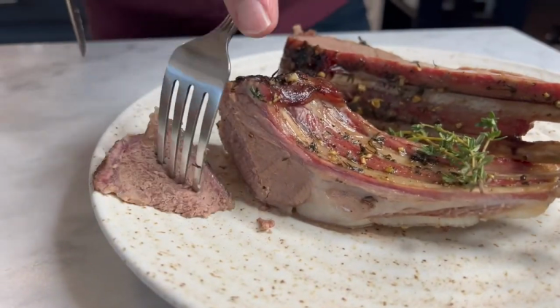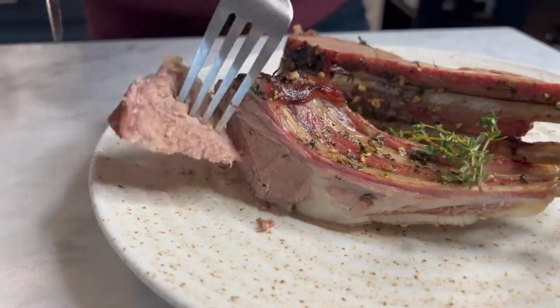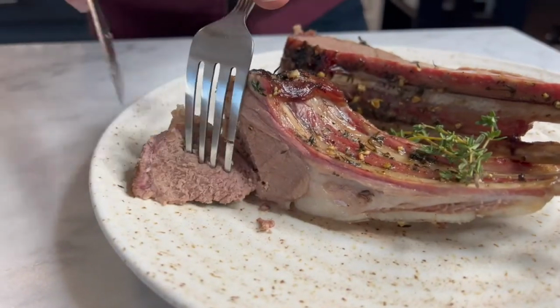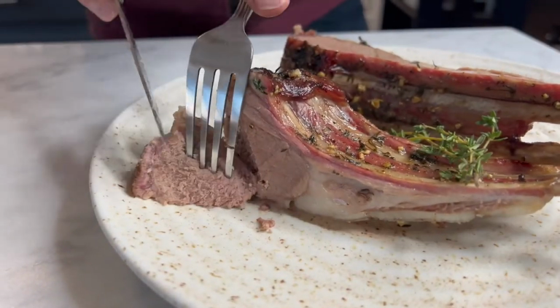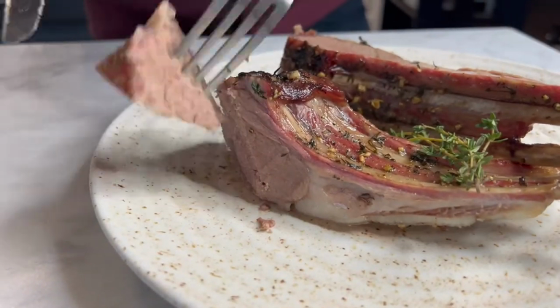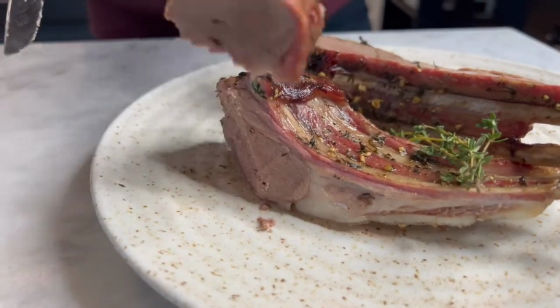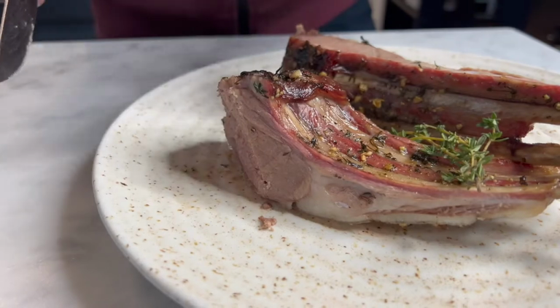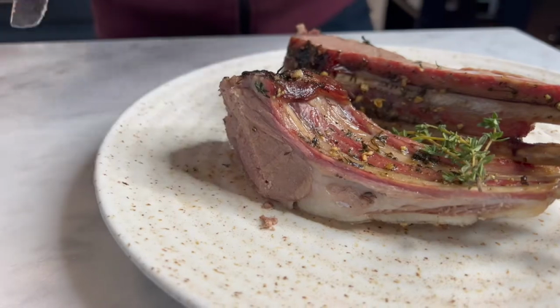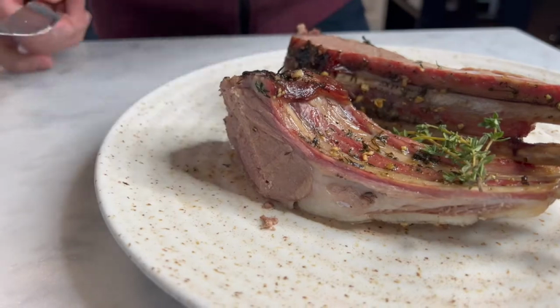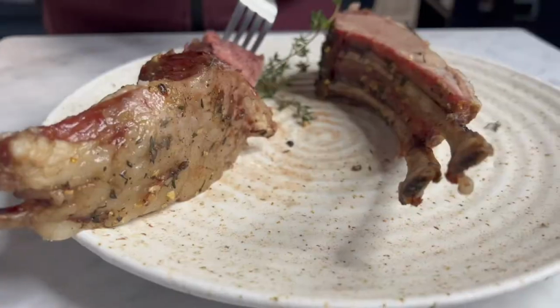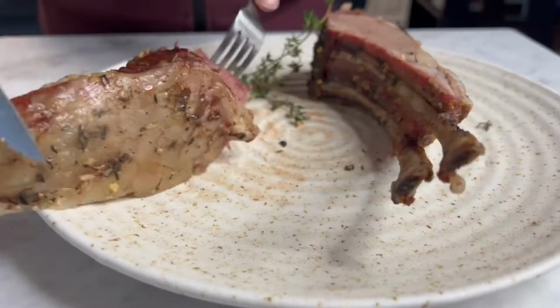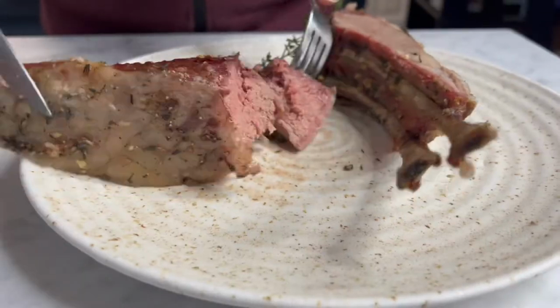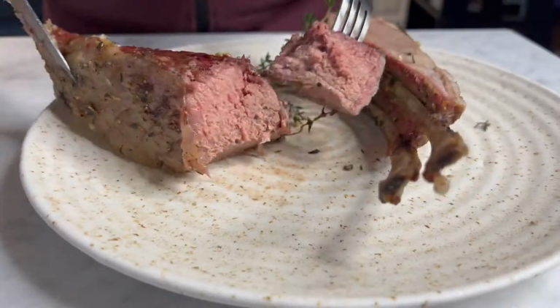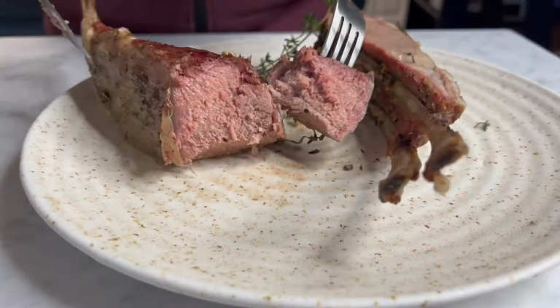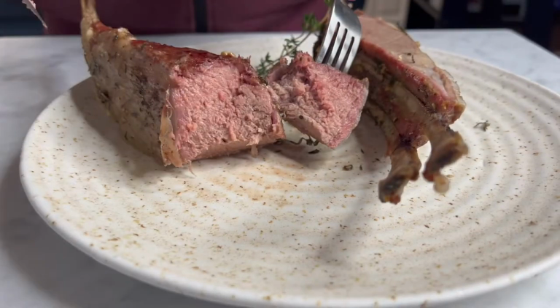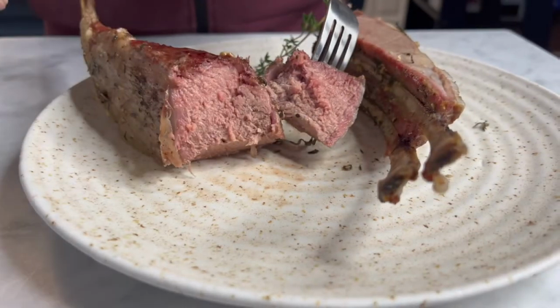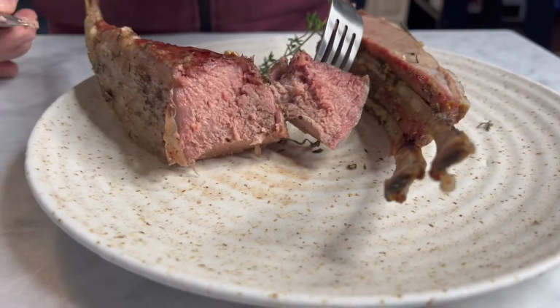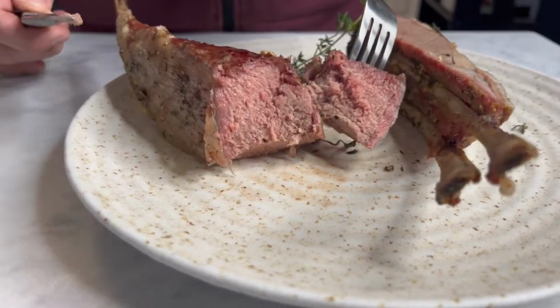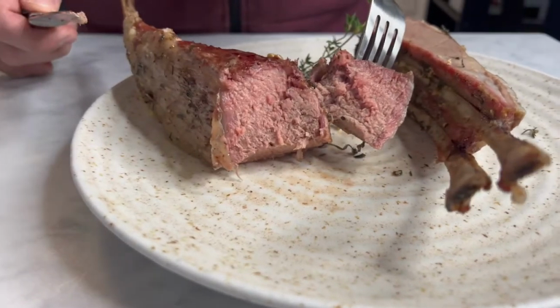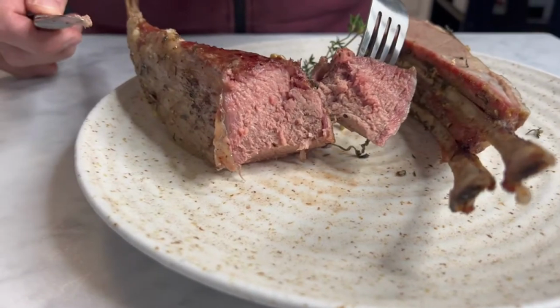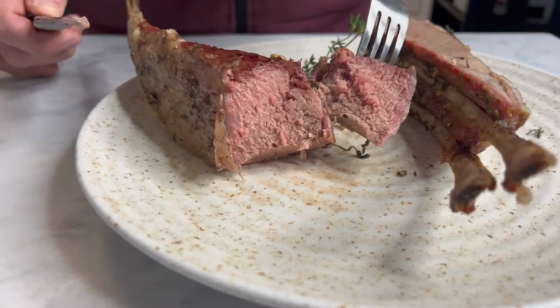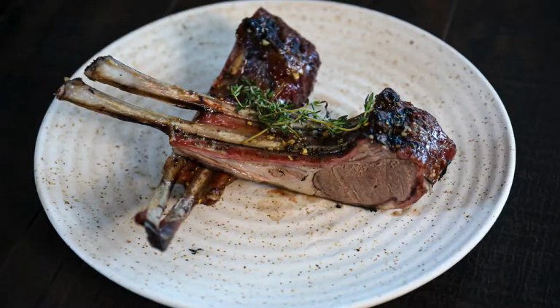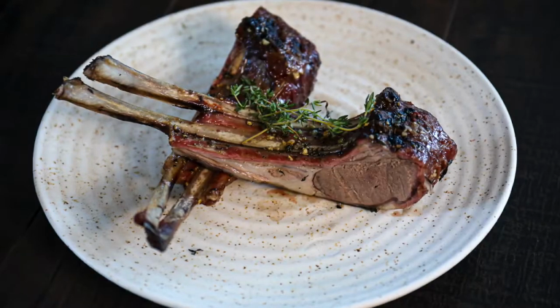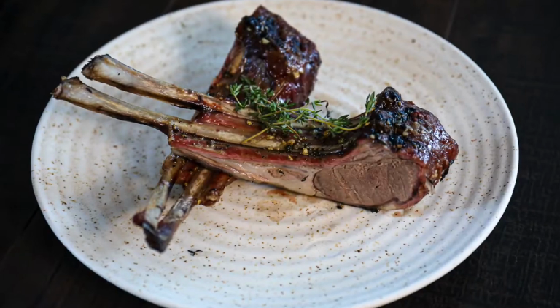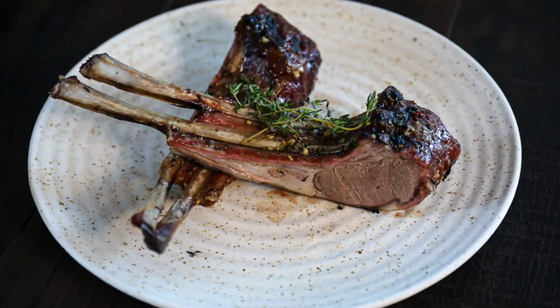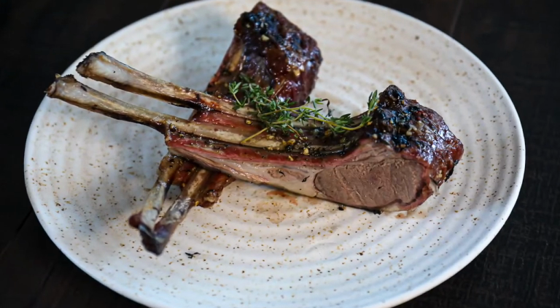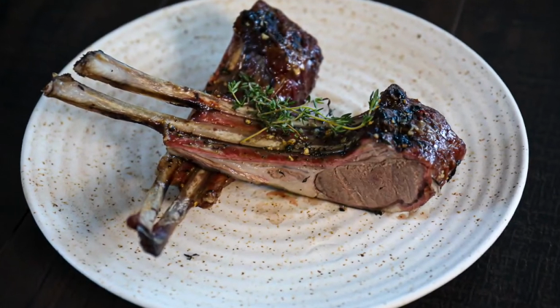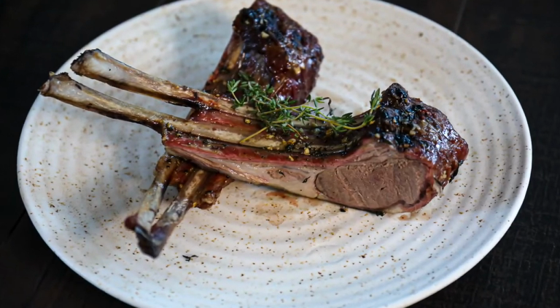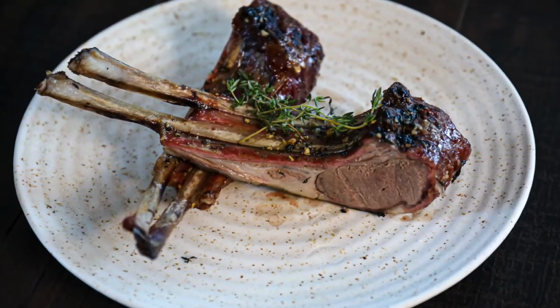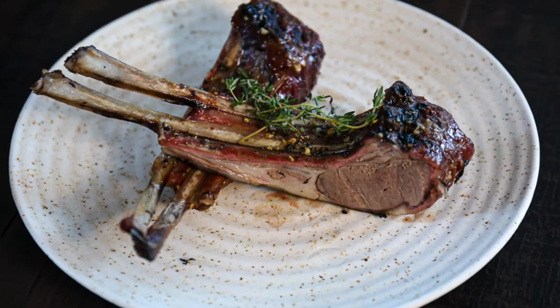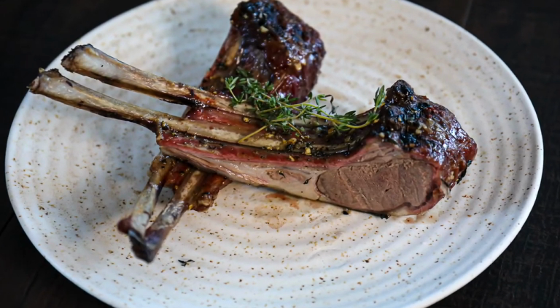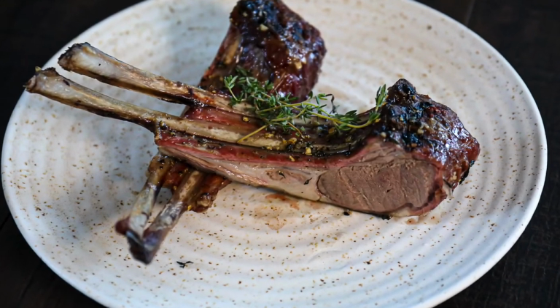Get the full recipe — I have everything there for you to print out at sipbitego.com. Cheers.